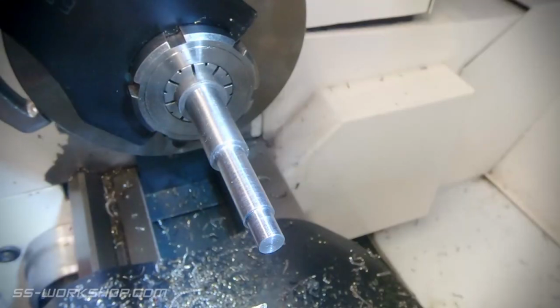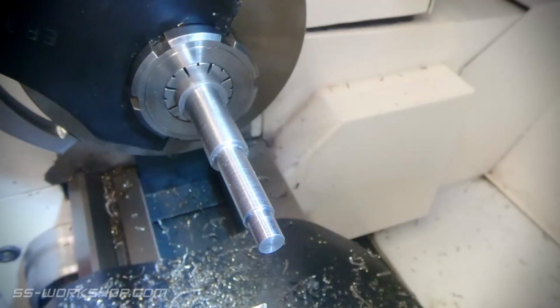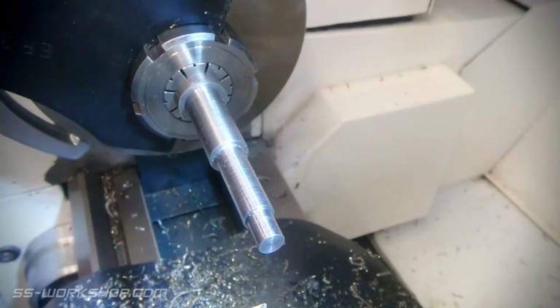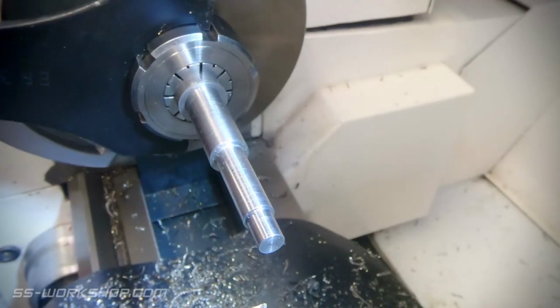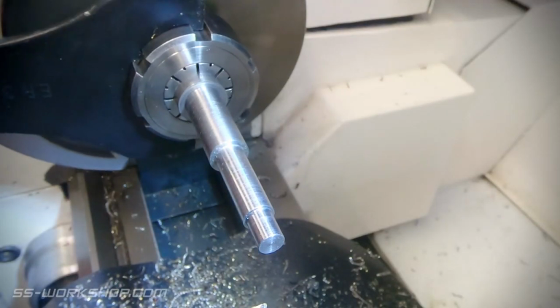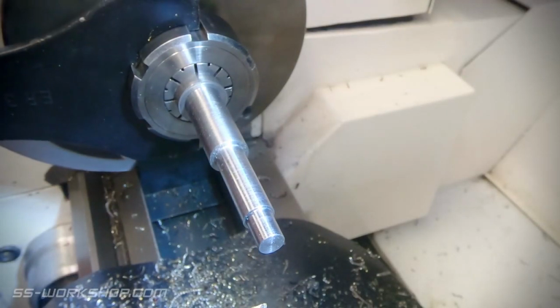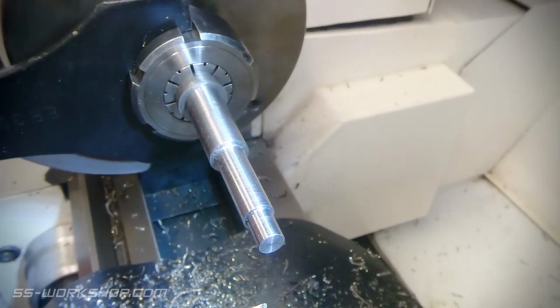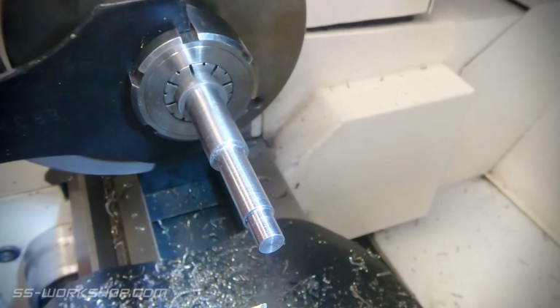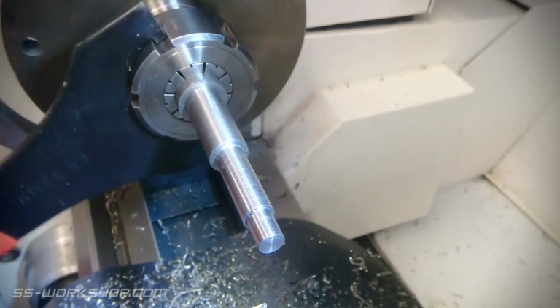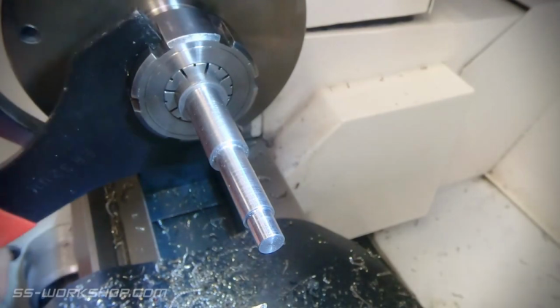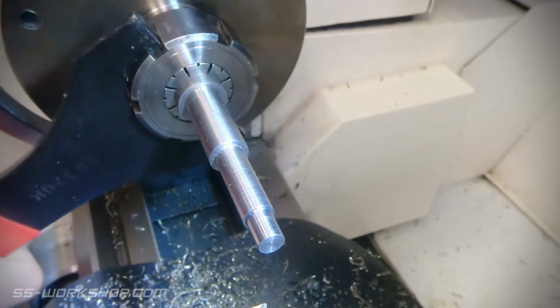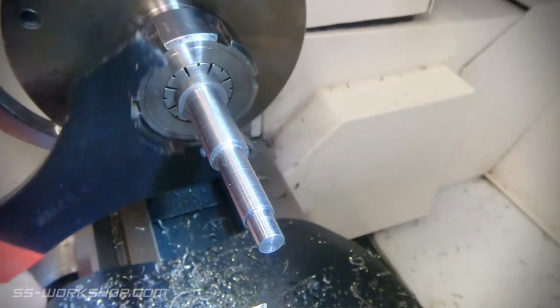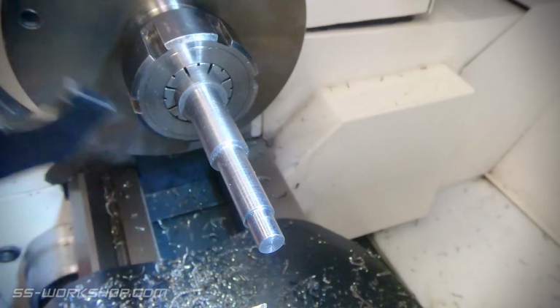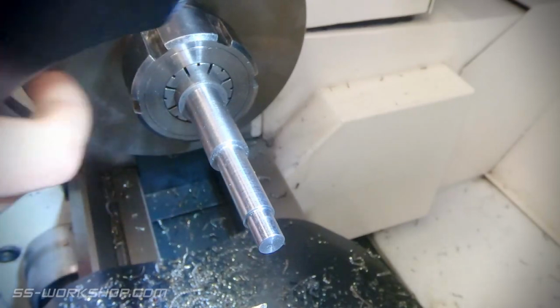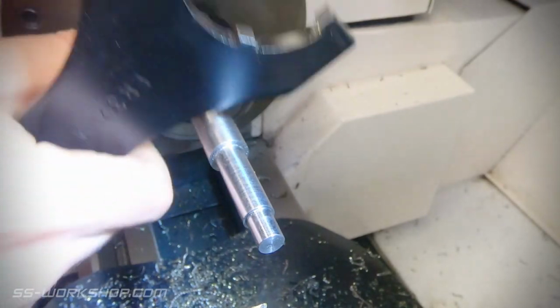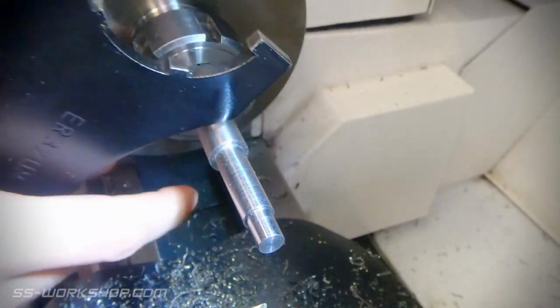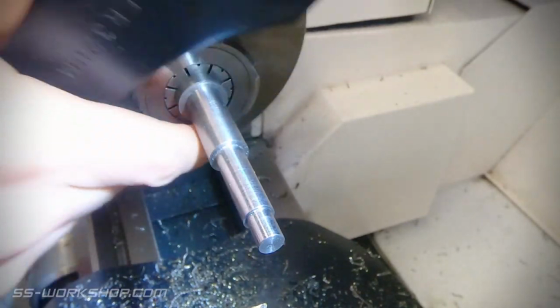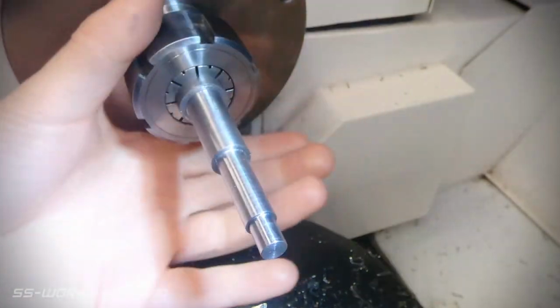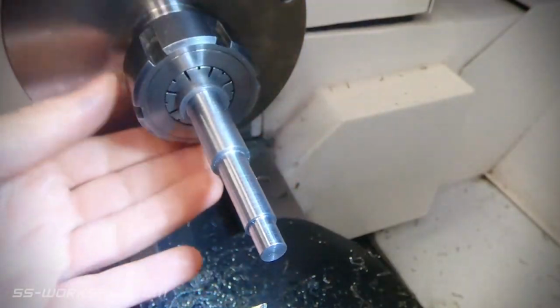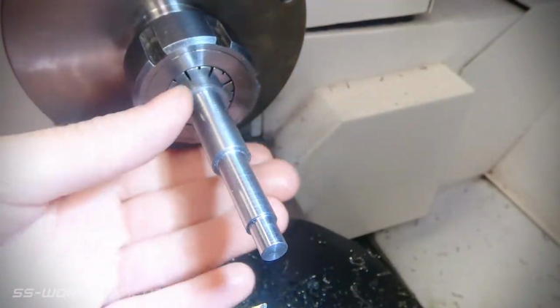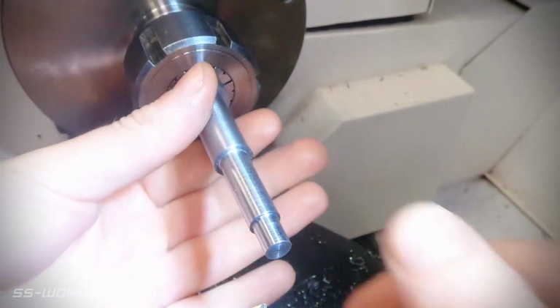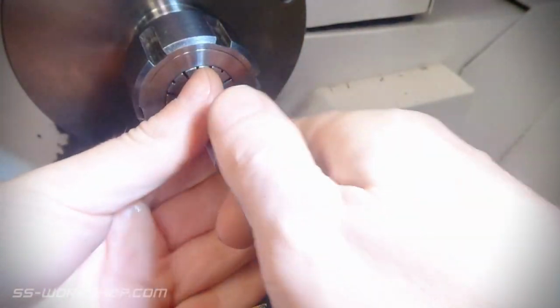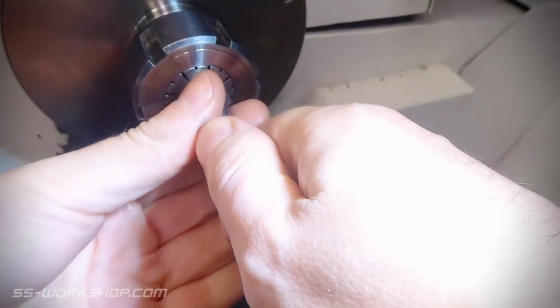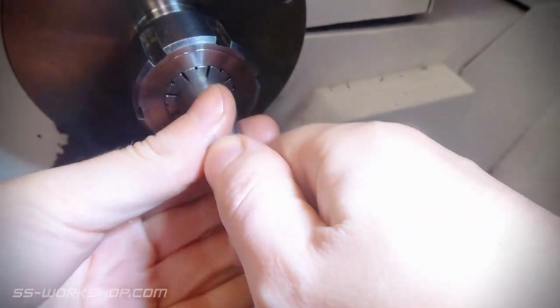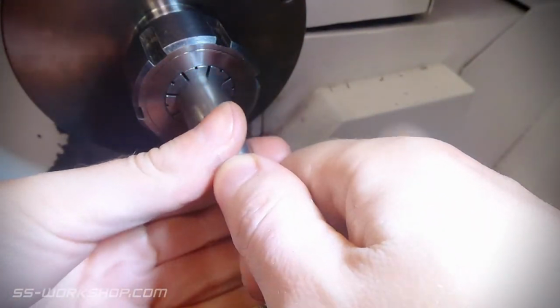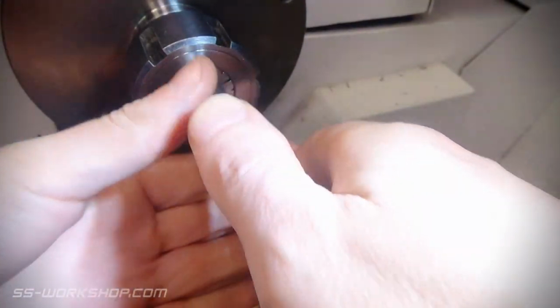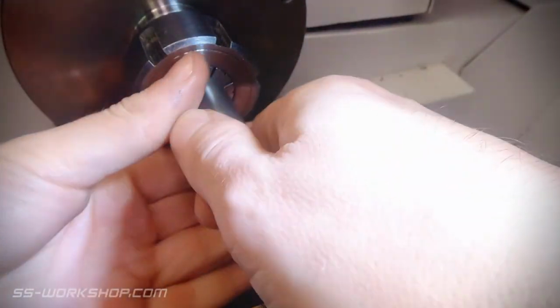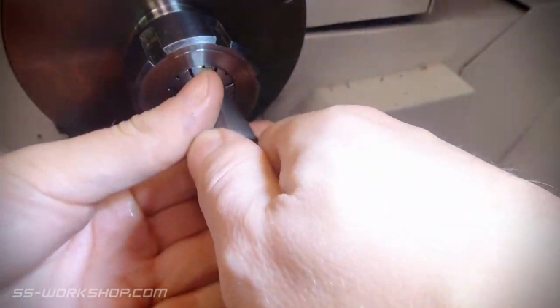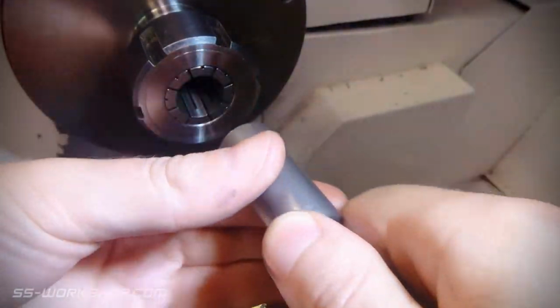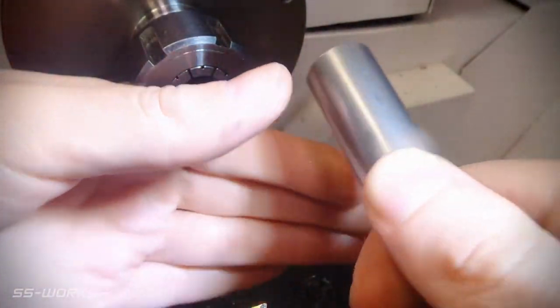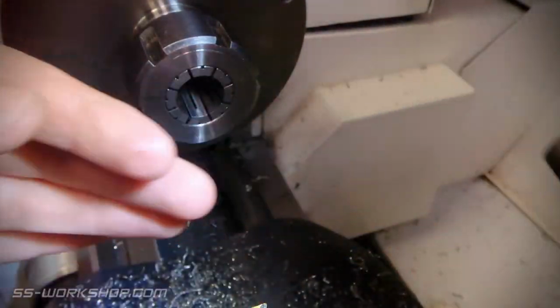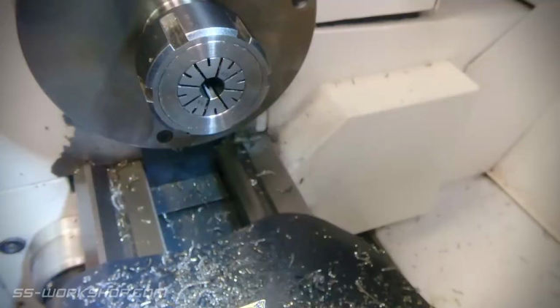With that end done it's time to flip the part over. I grip the part on my machined shaft and repeat the process.